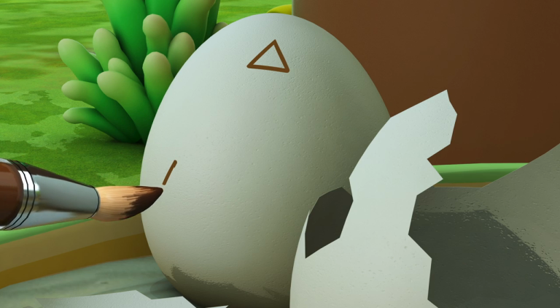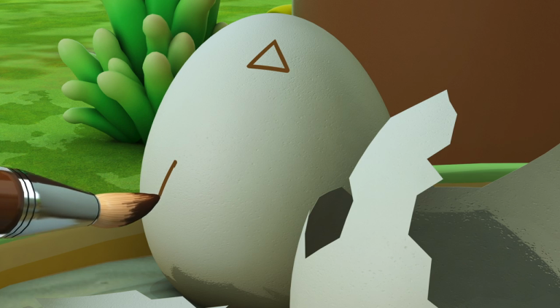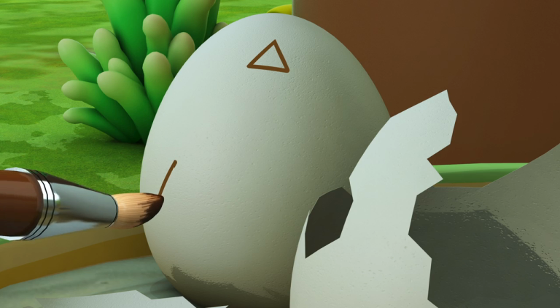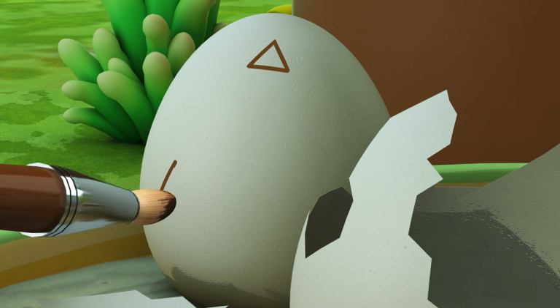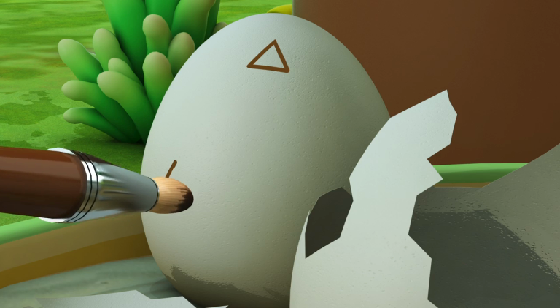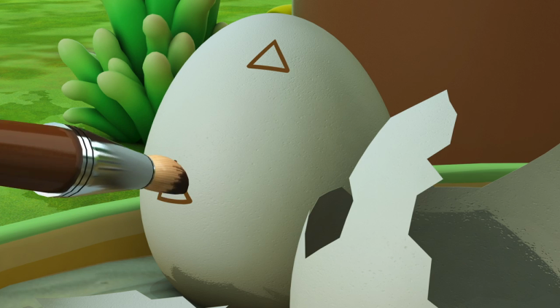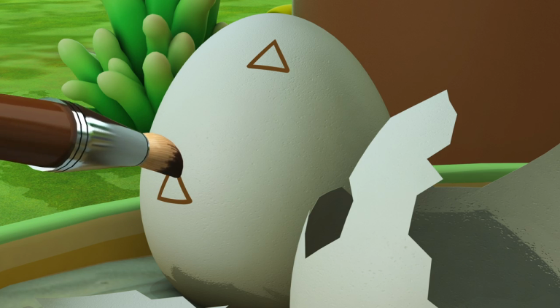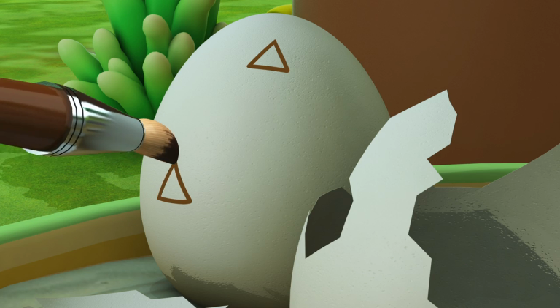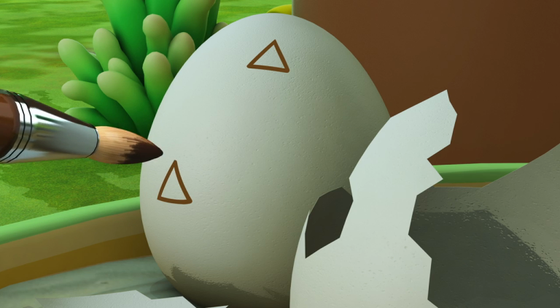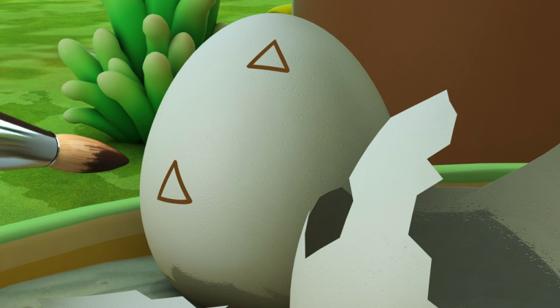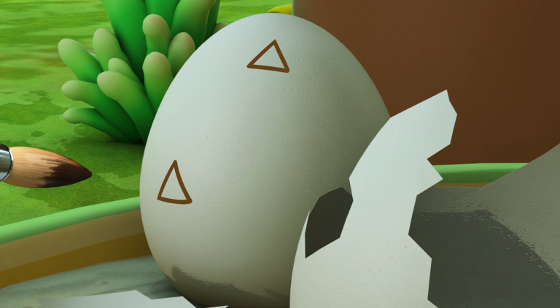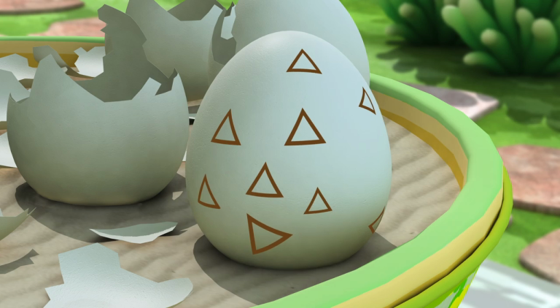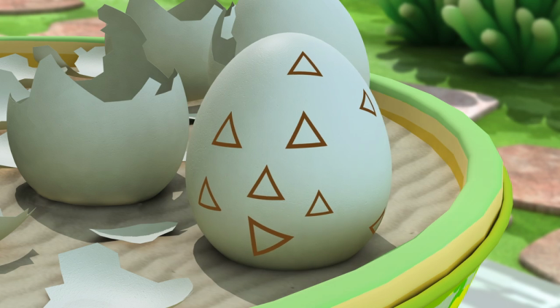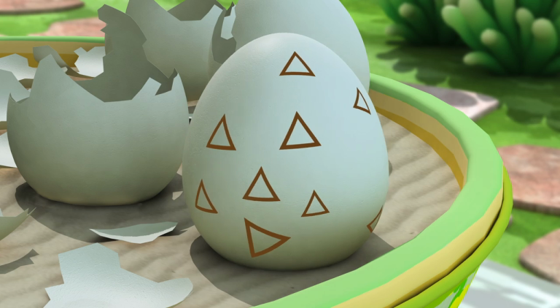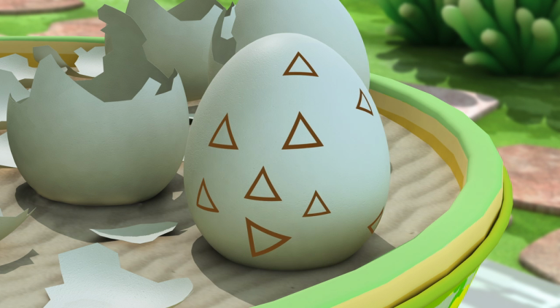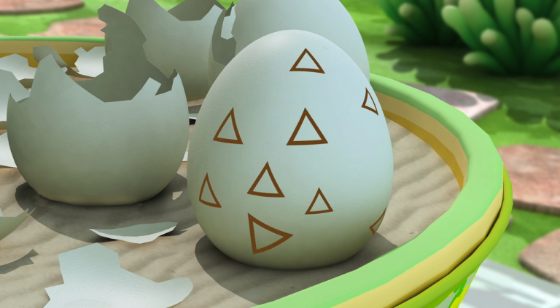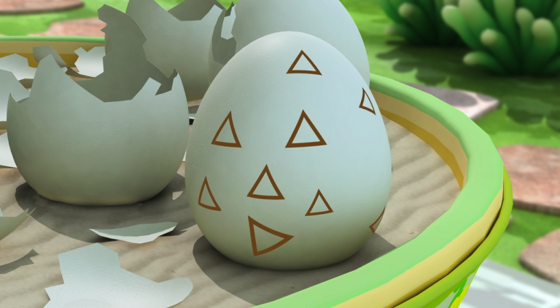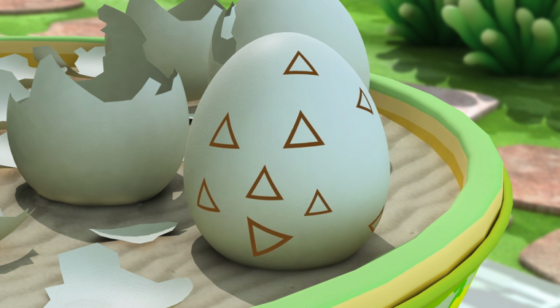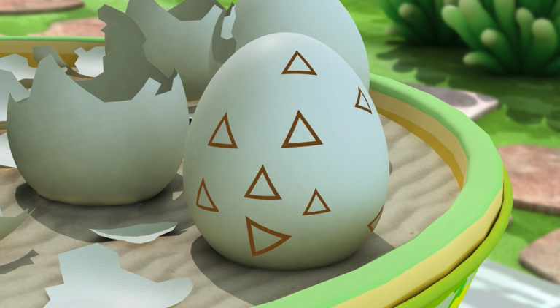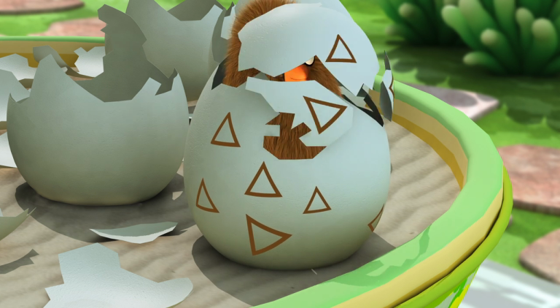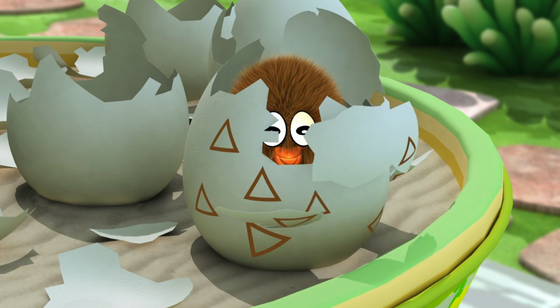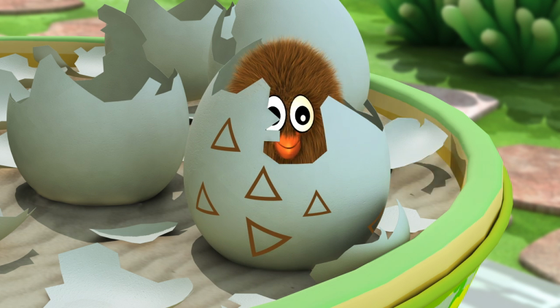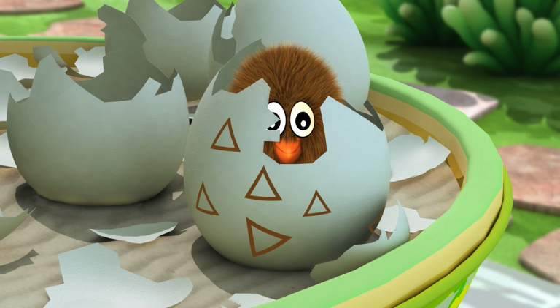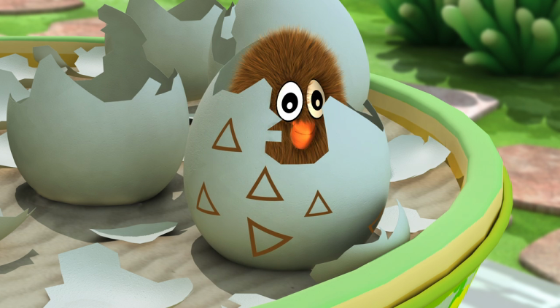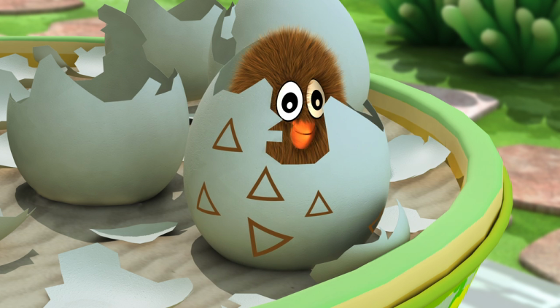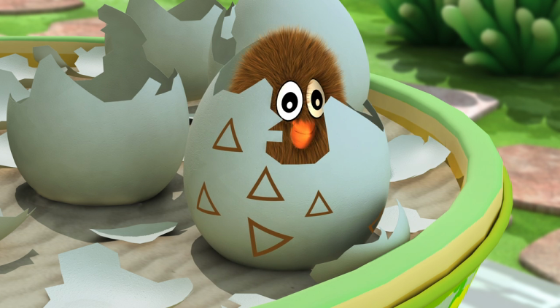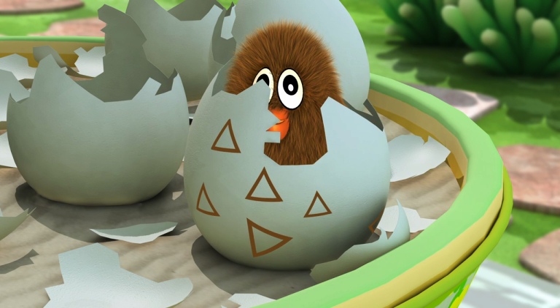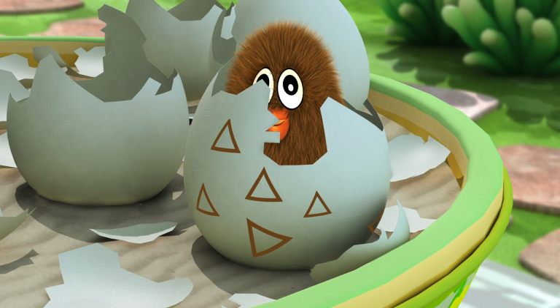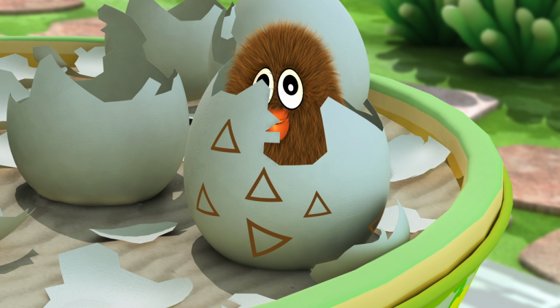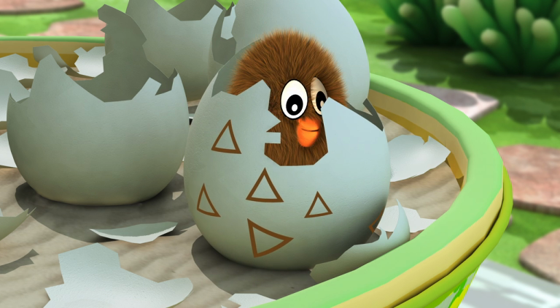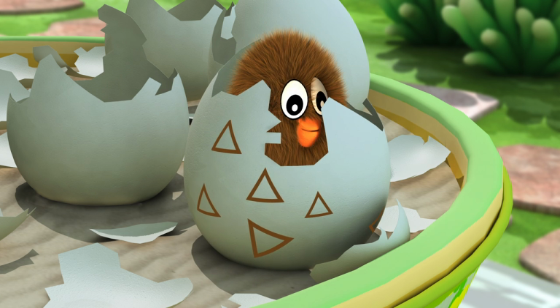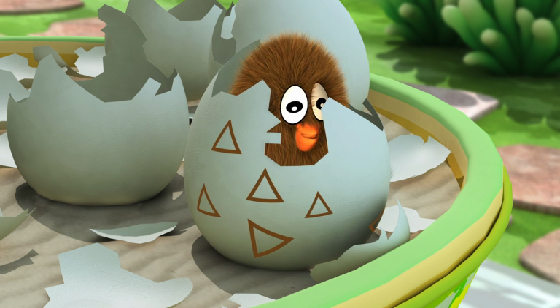Let me color this brown! It's a brown chick!